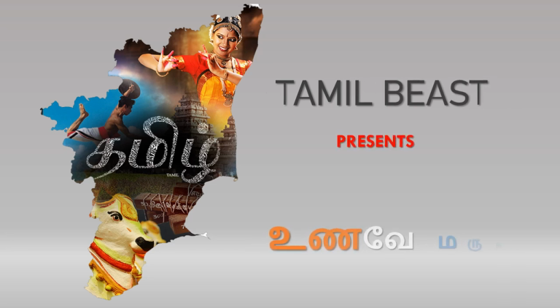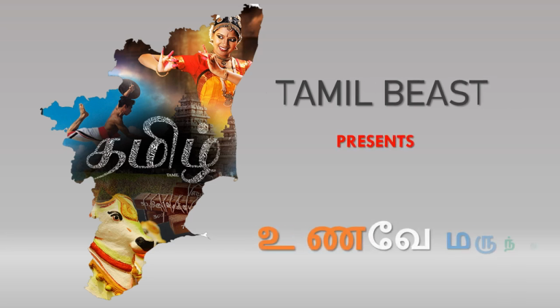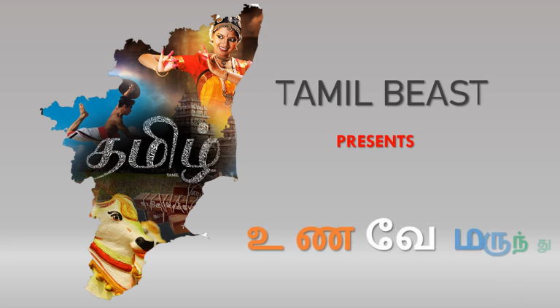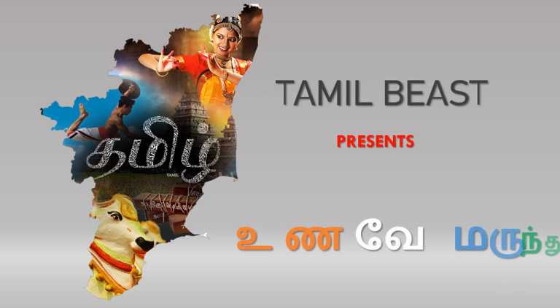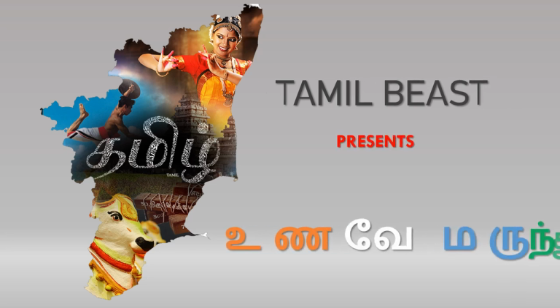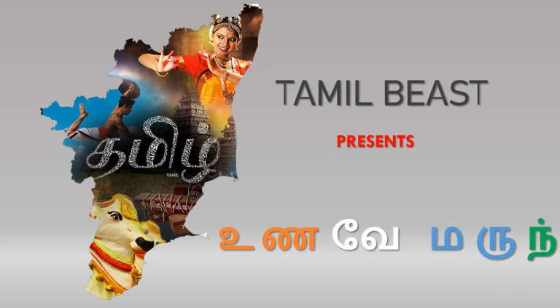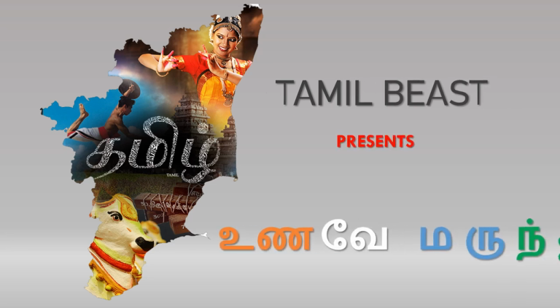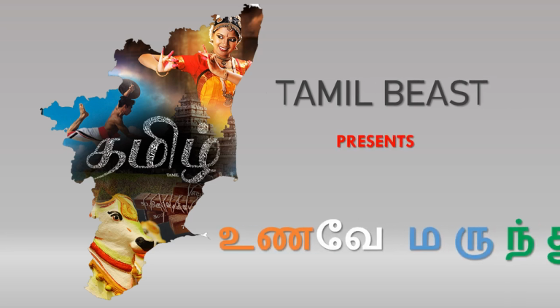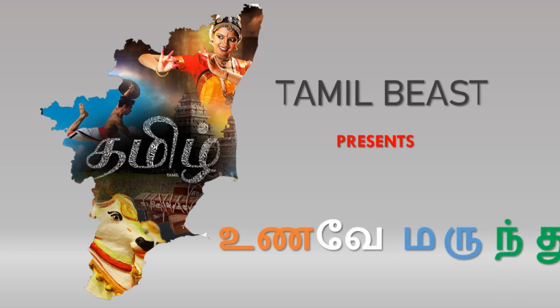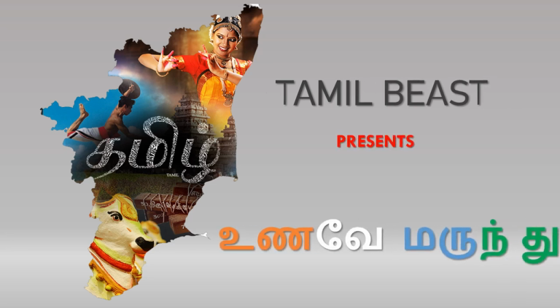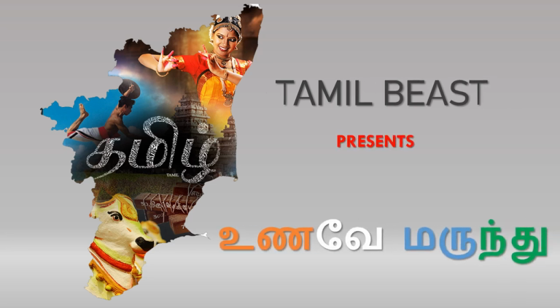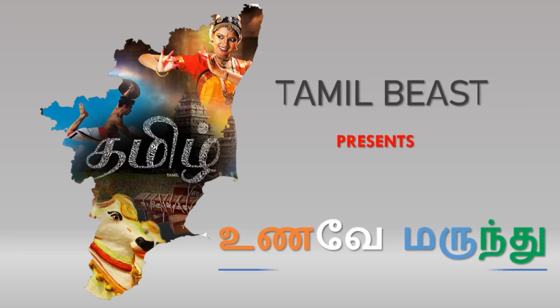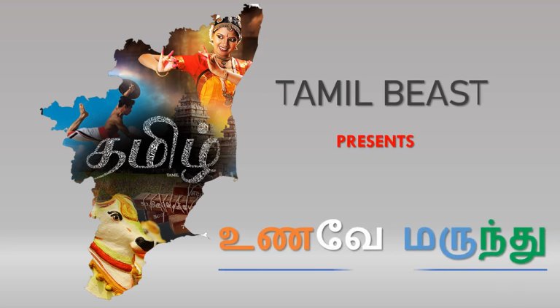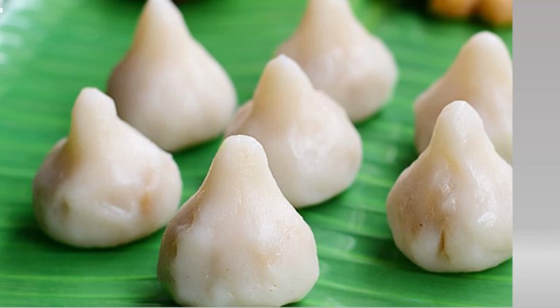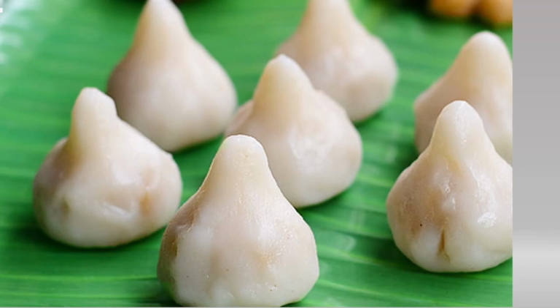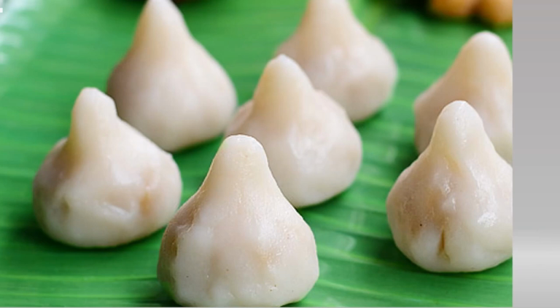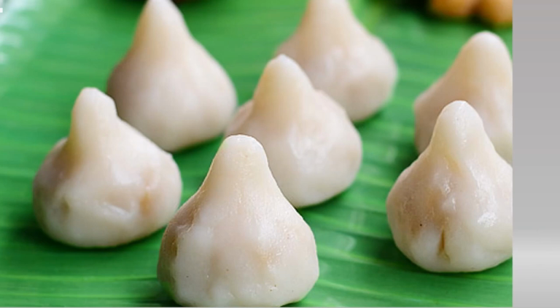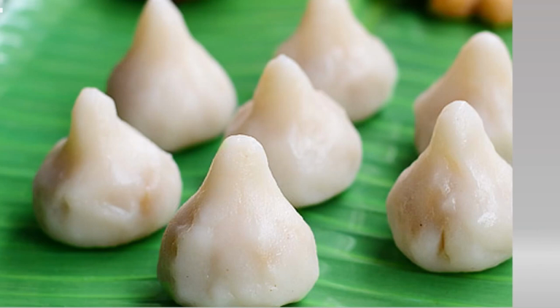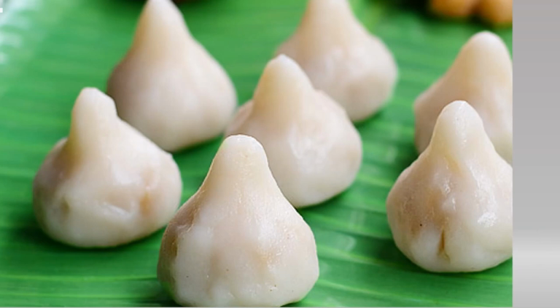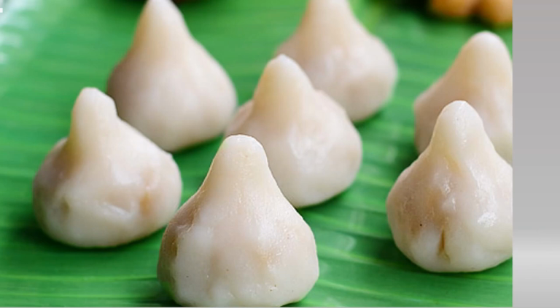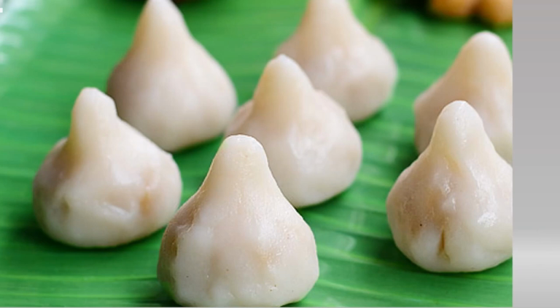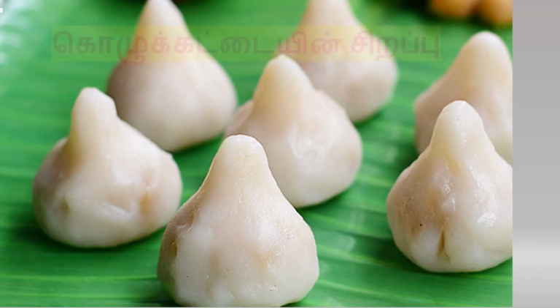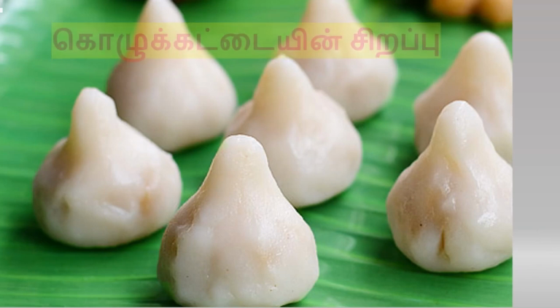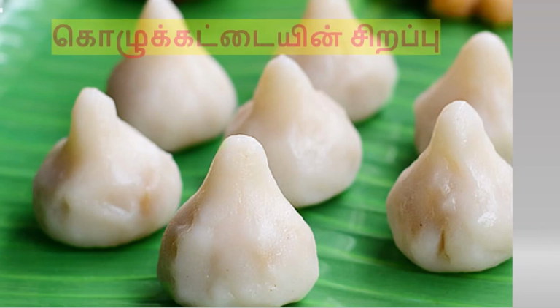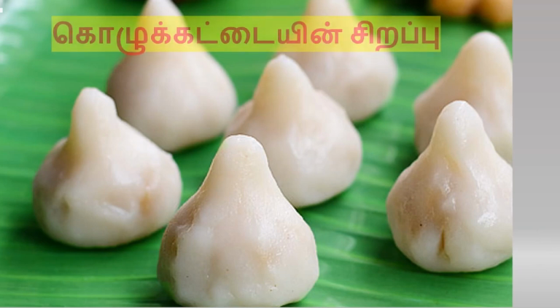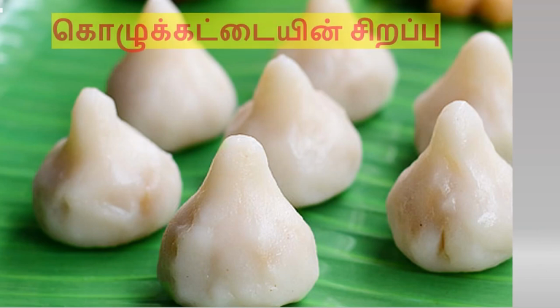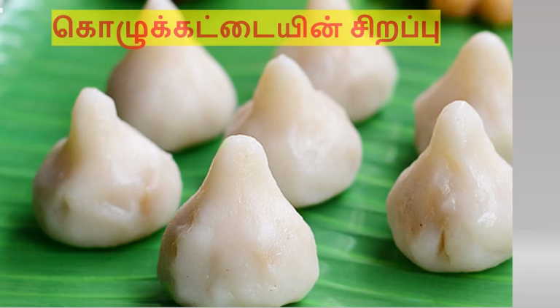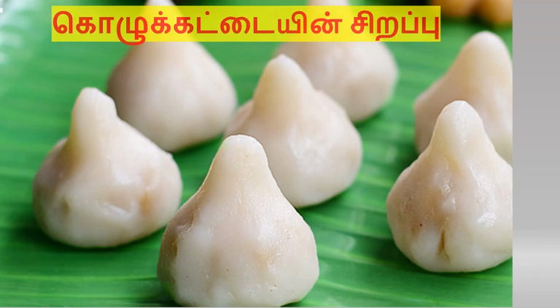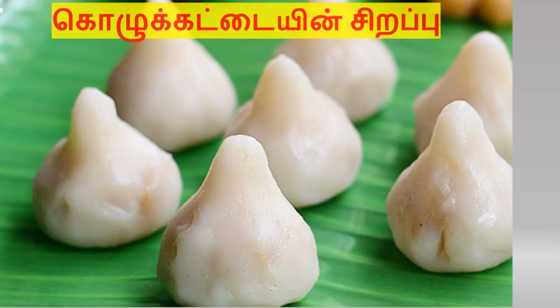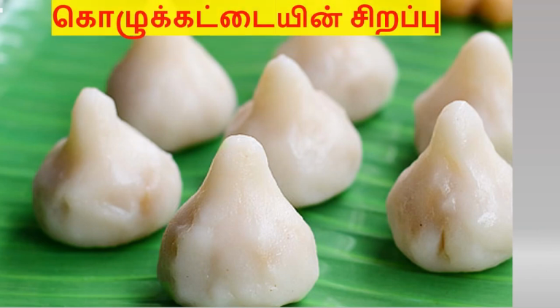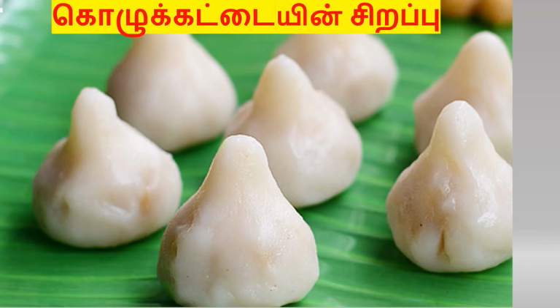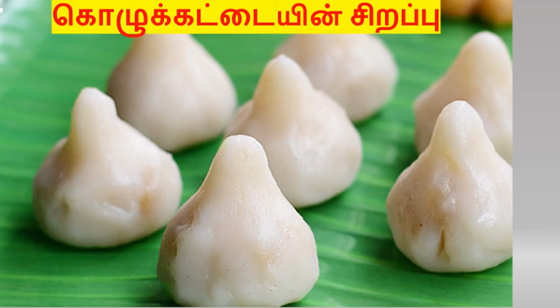Hey guys, welcome. Welcome to Vinayaka Chutthi Nalvarithukal. Today we will talk about the topic of Kolkattai.